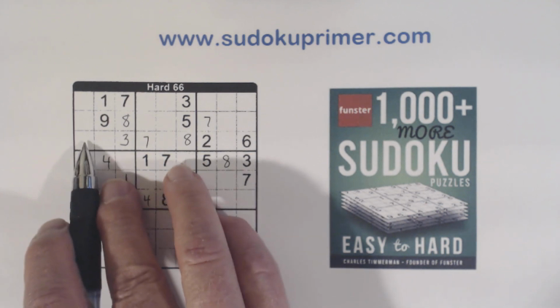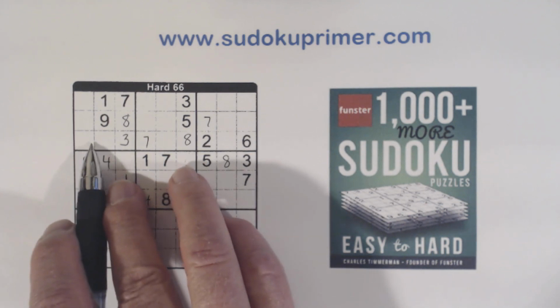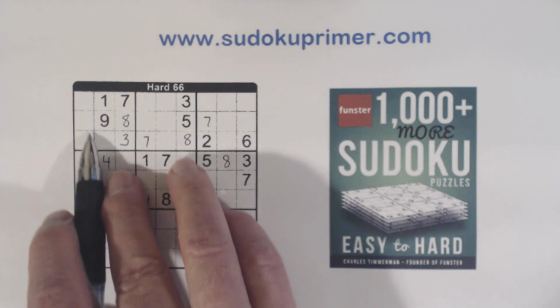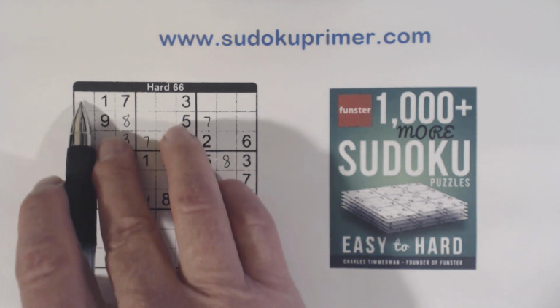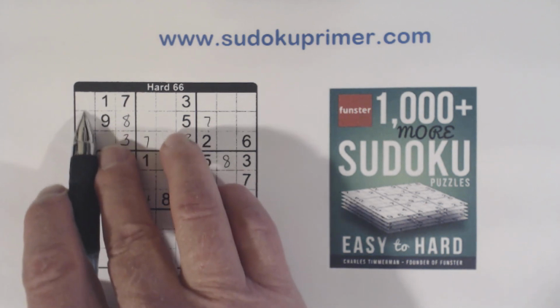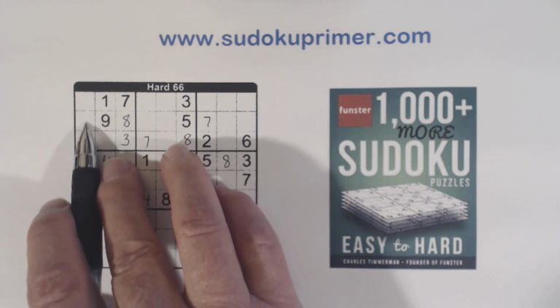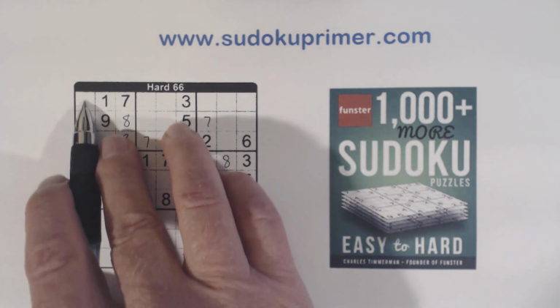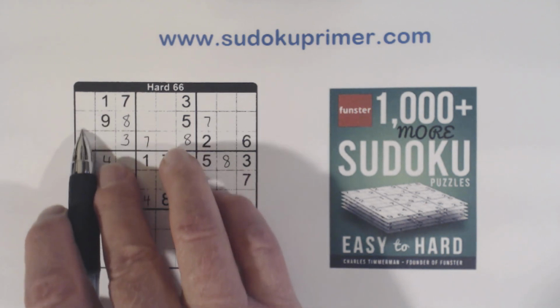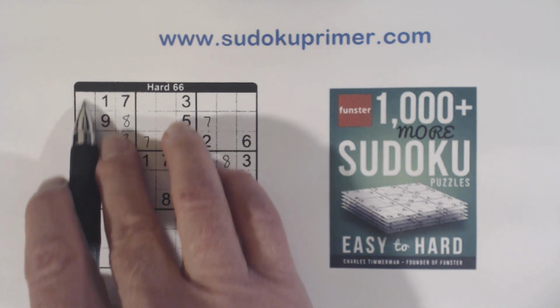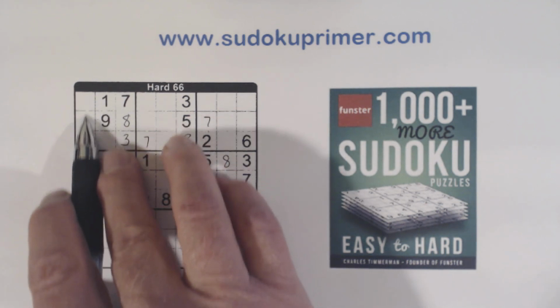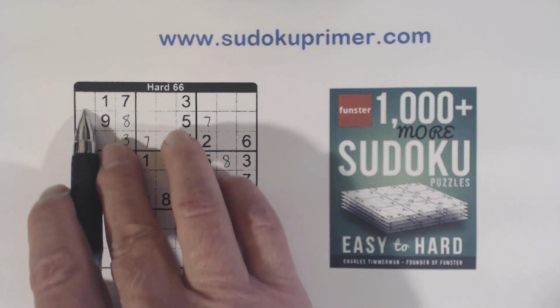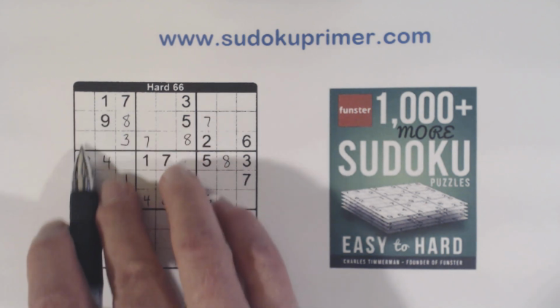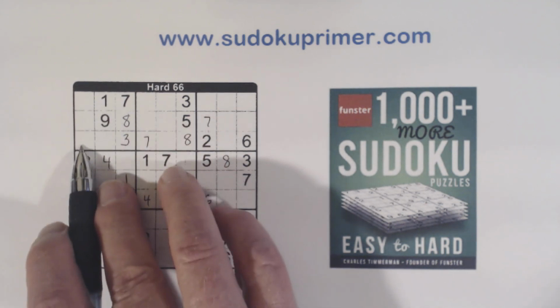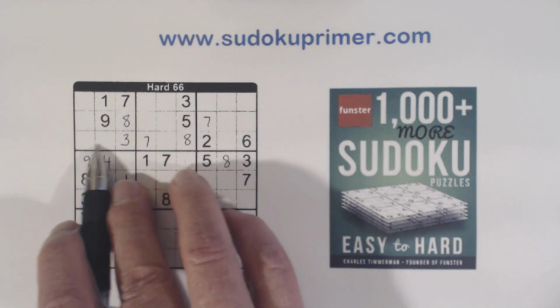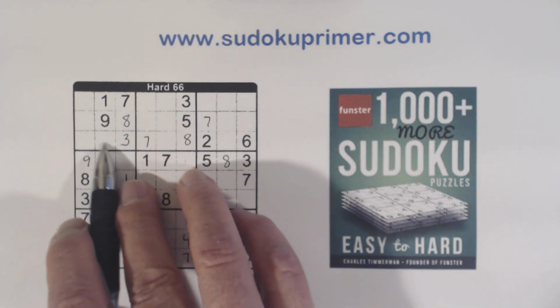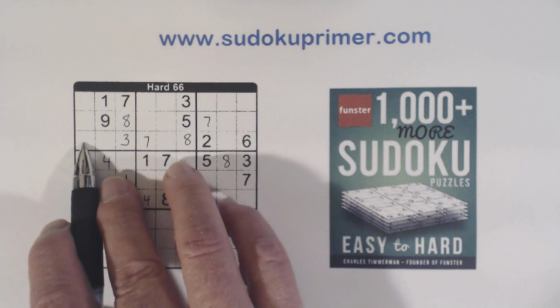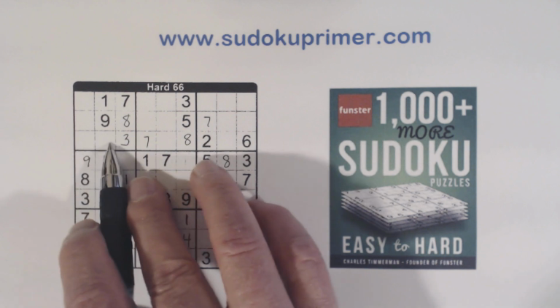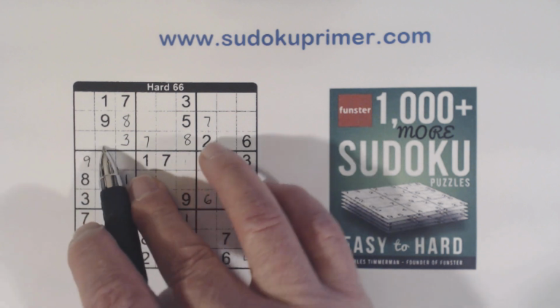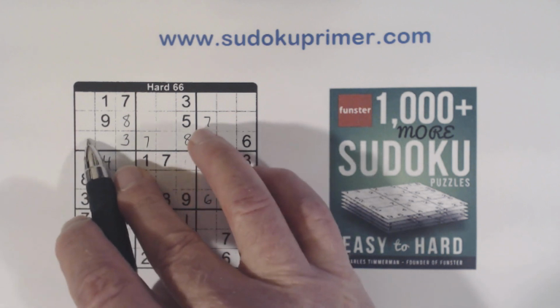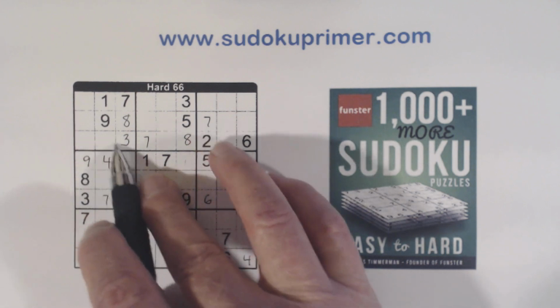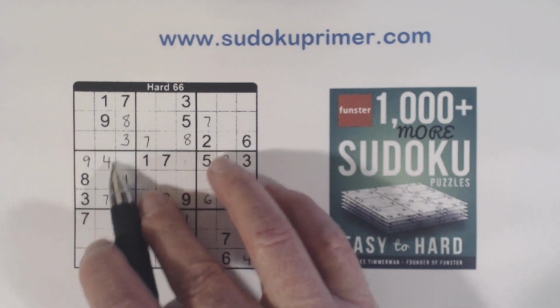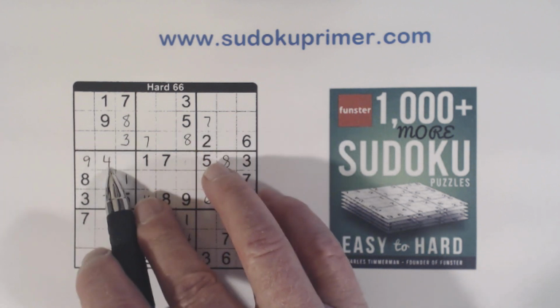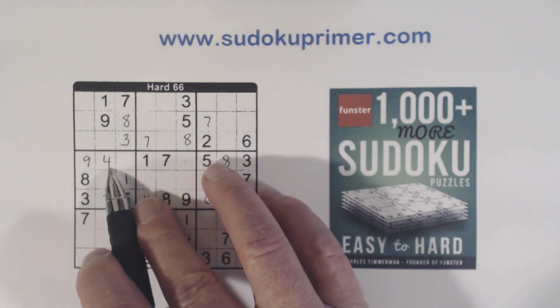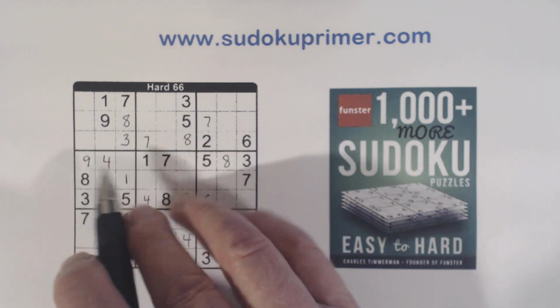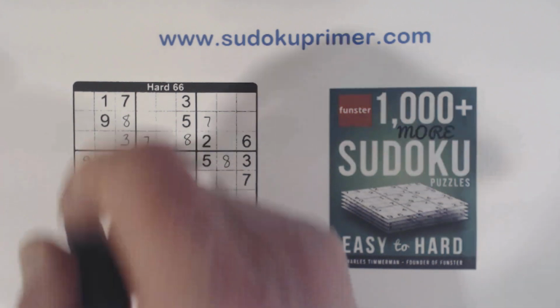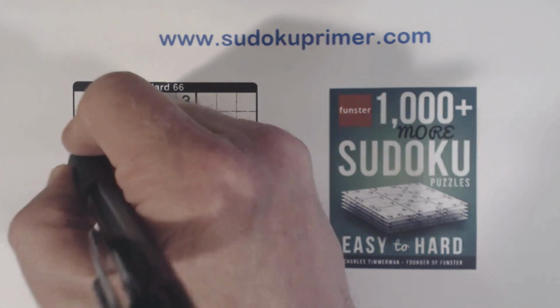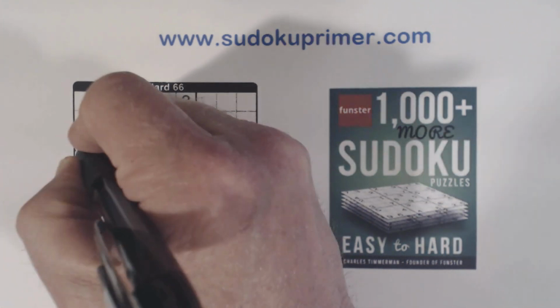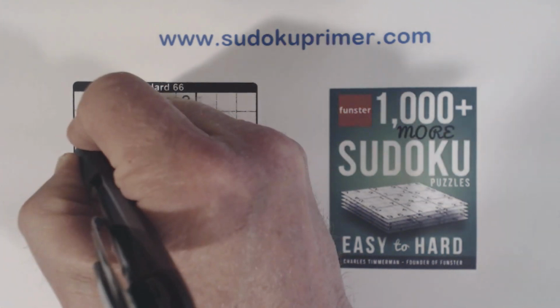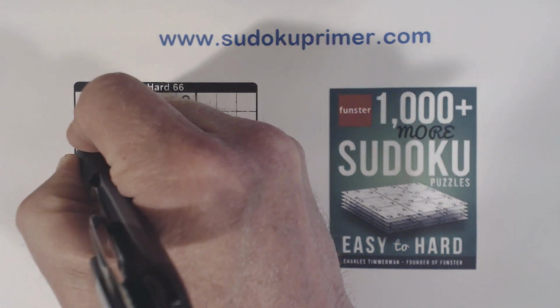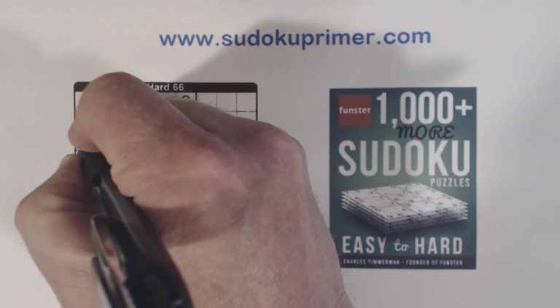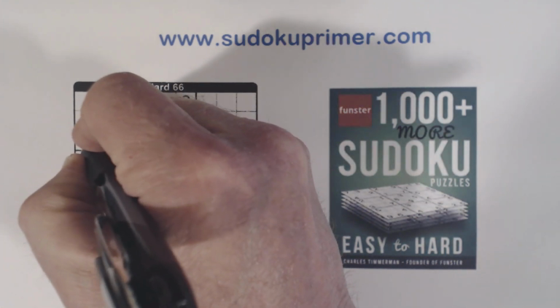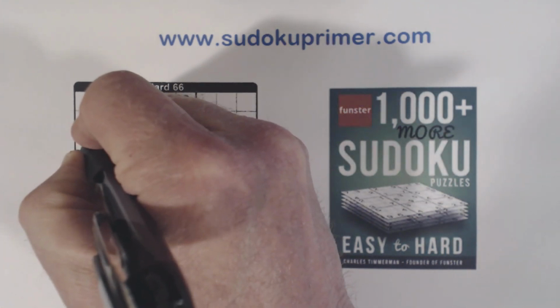Now we know these are 2-6 twins, so these are 4-5. With that 4 we can fill those in.